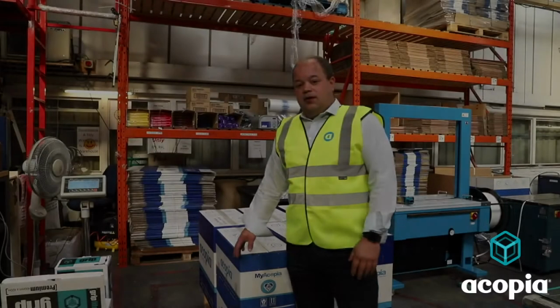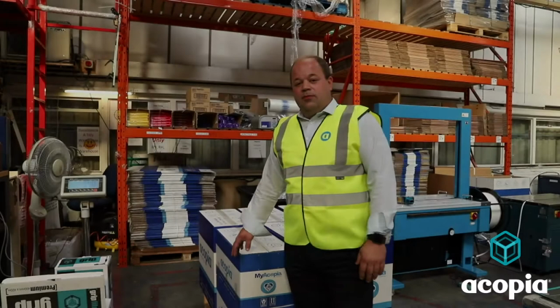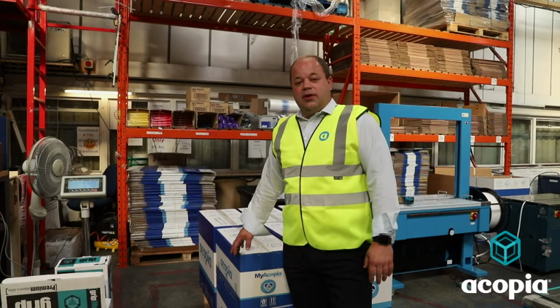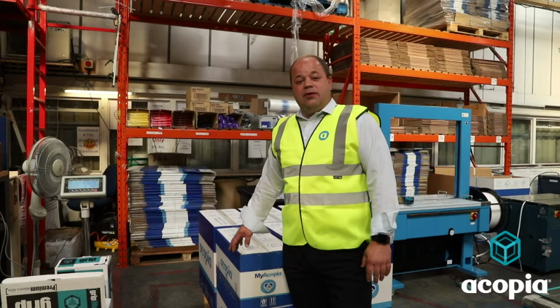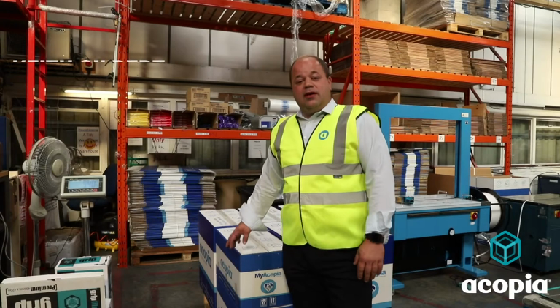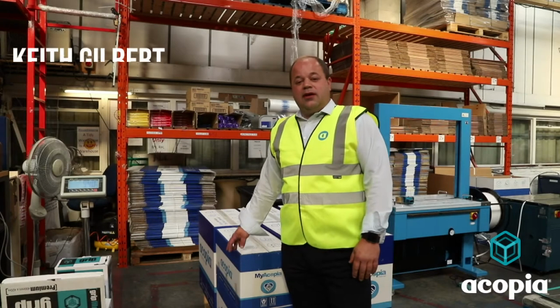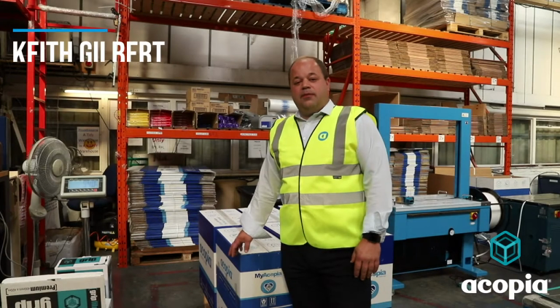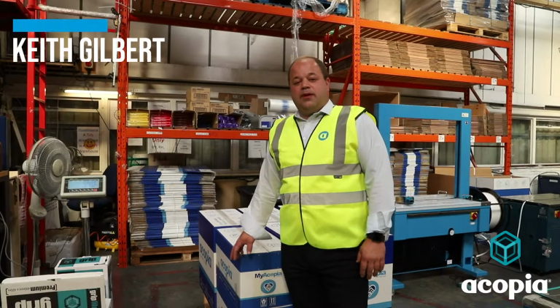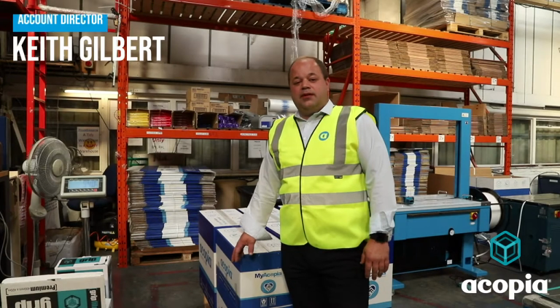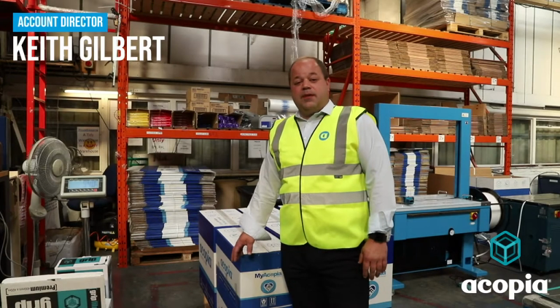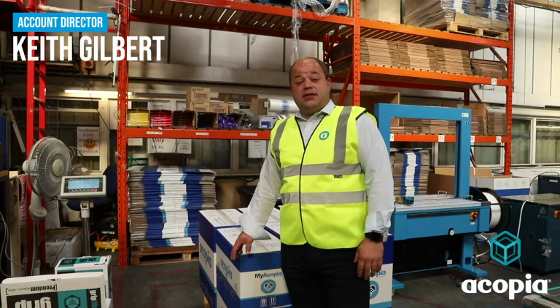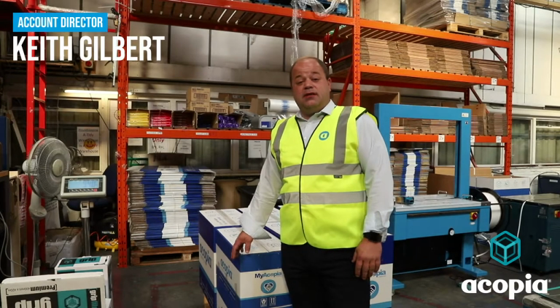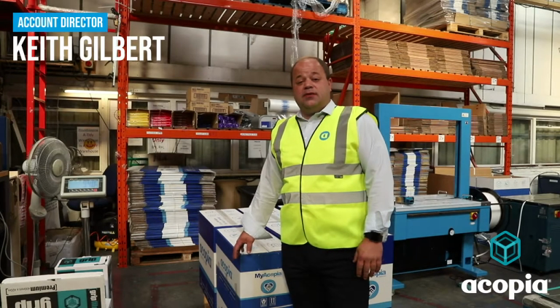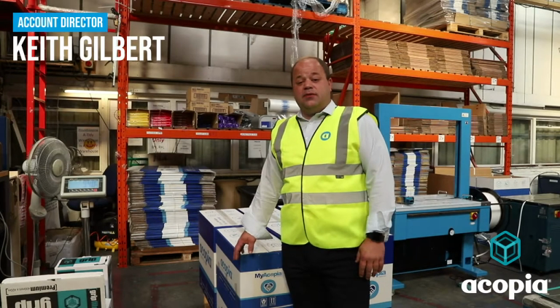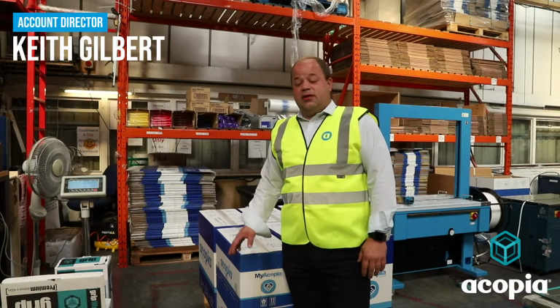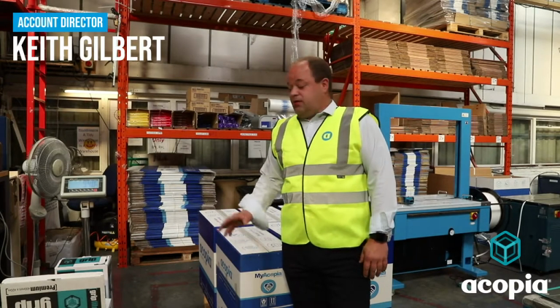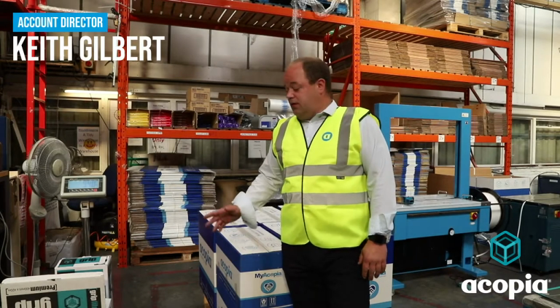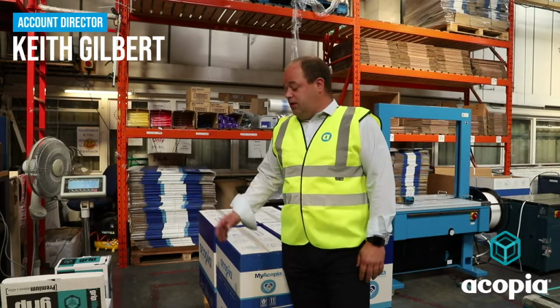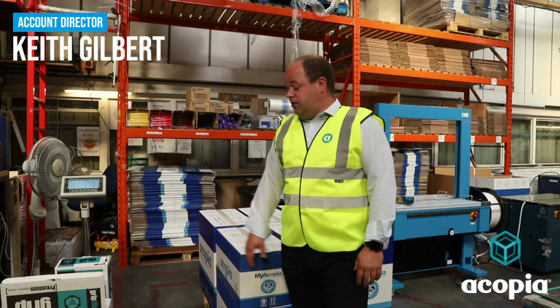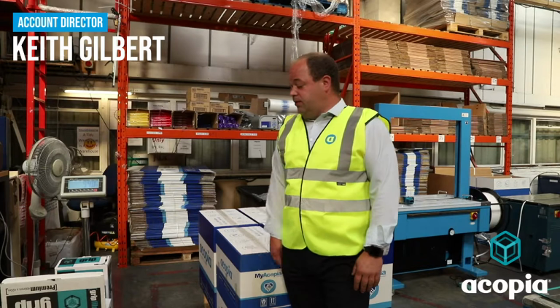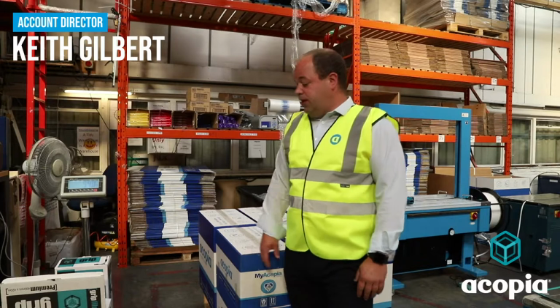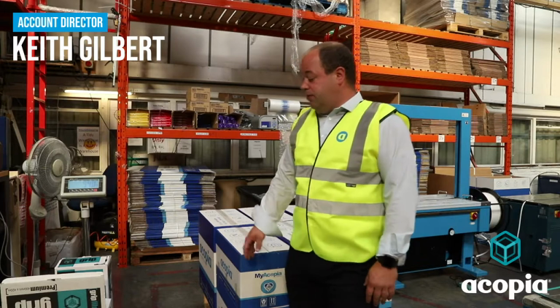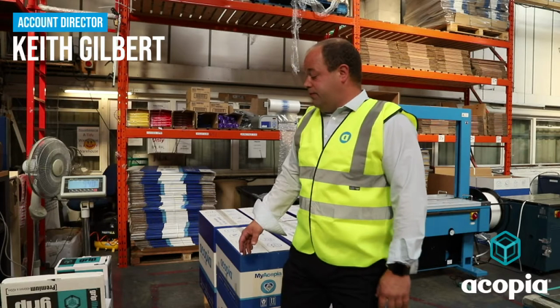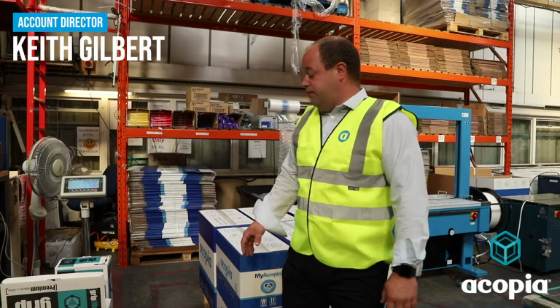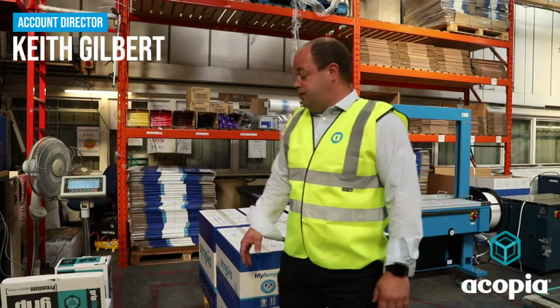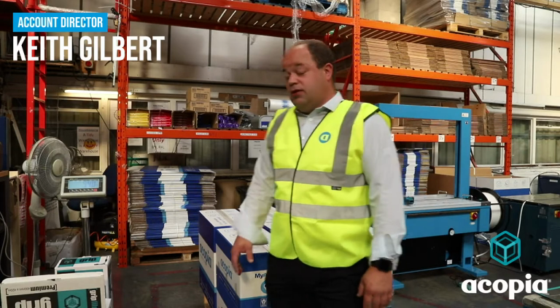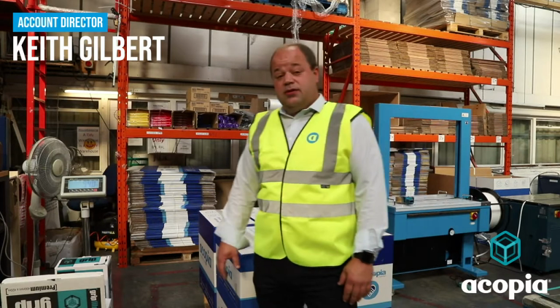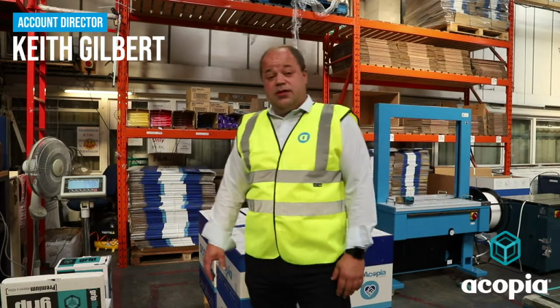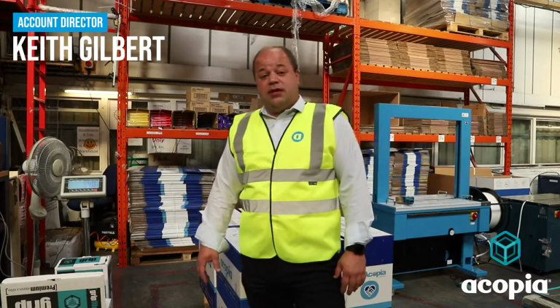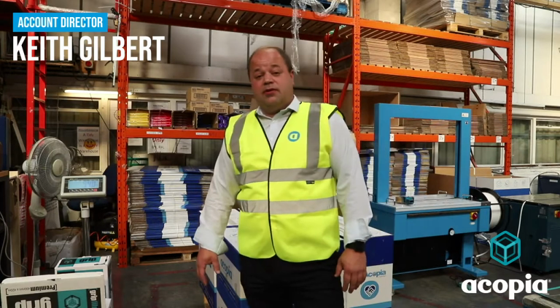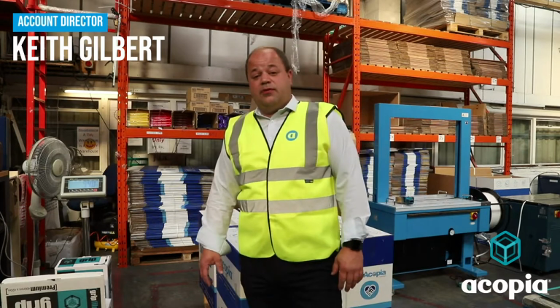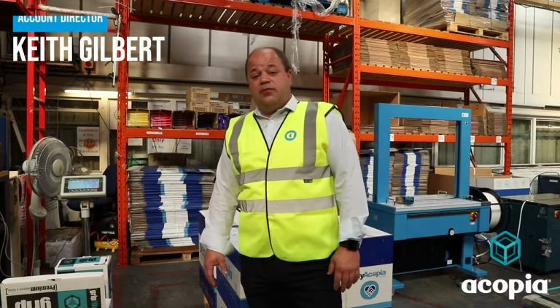Good morning, we're in the Copia Dispatch area this morning. We've just got the new product we've just launched, our grip film.